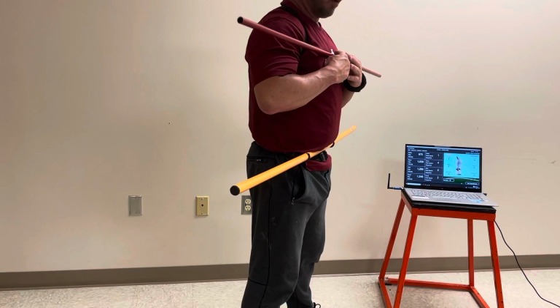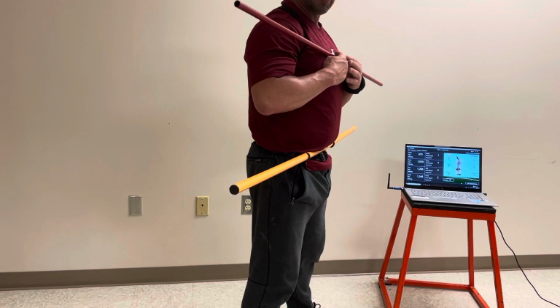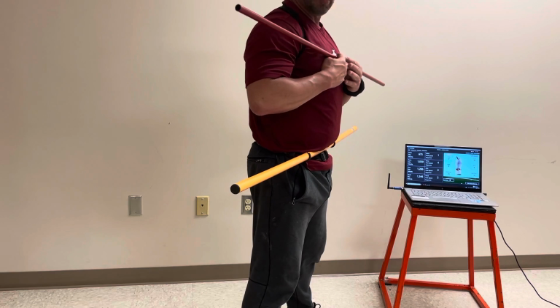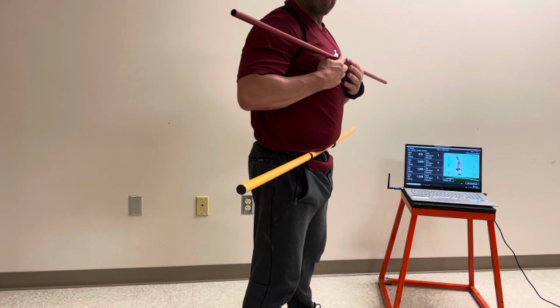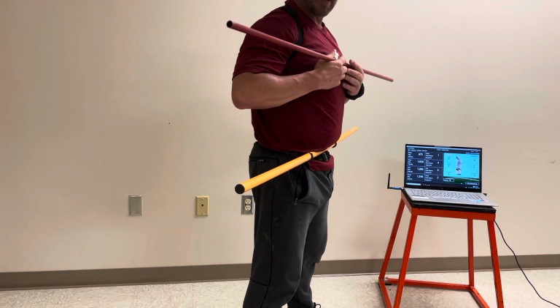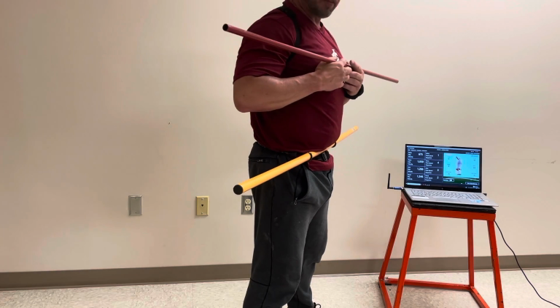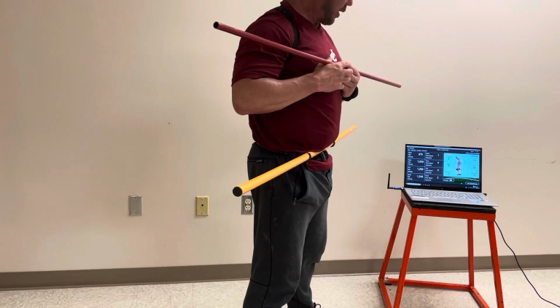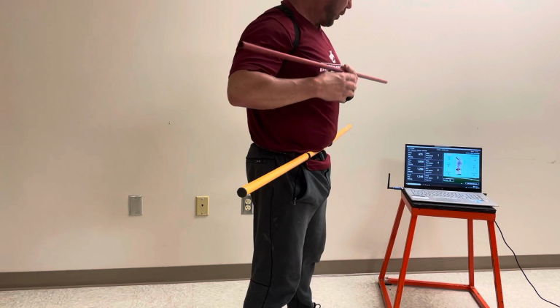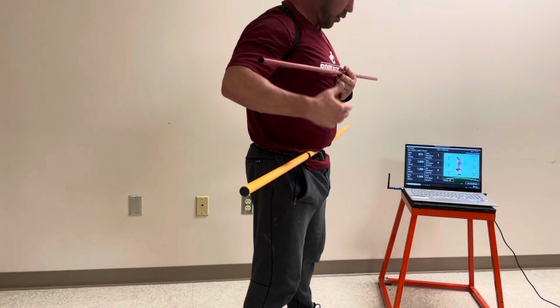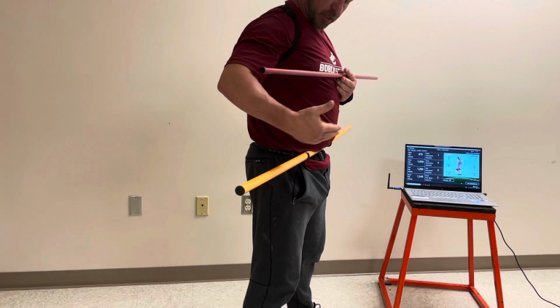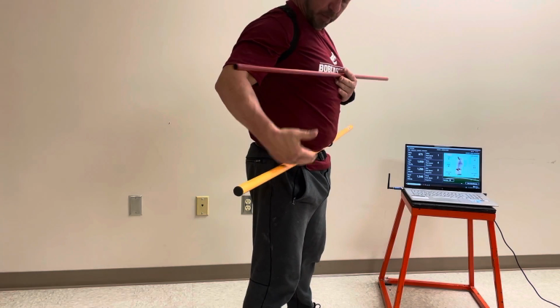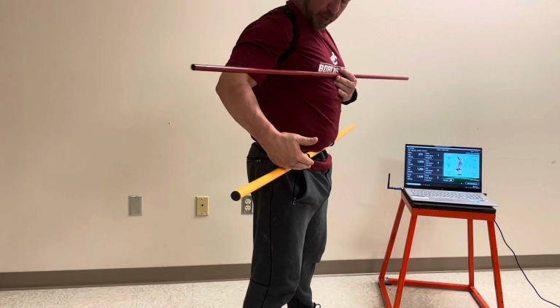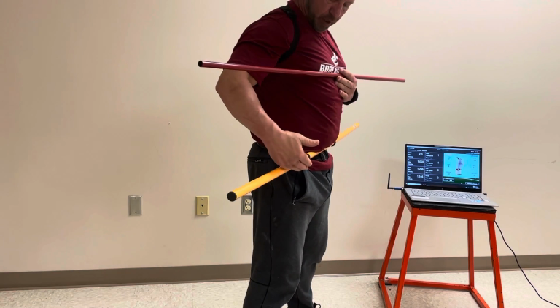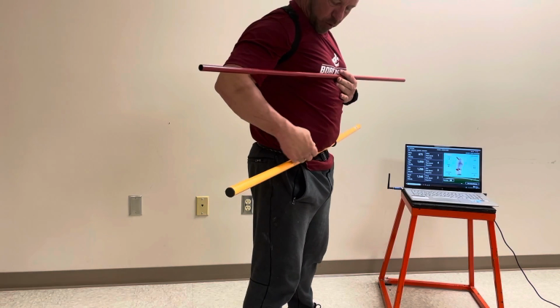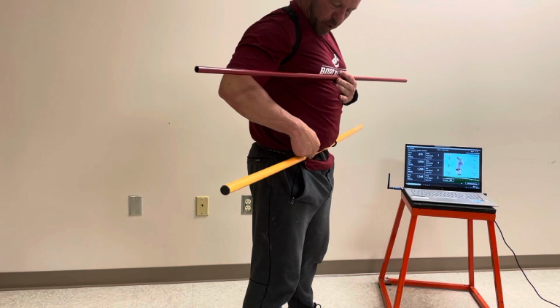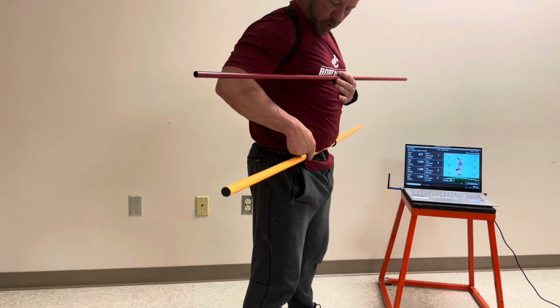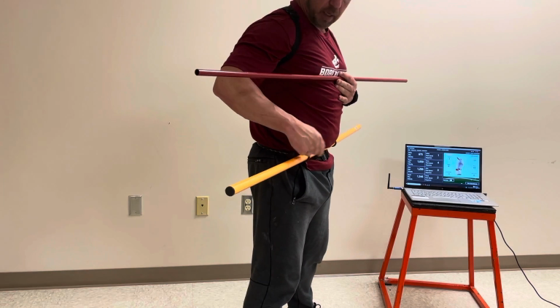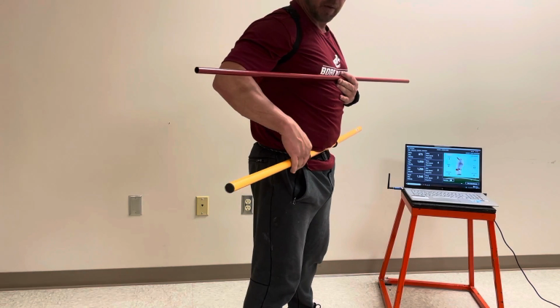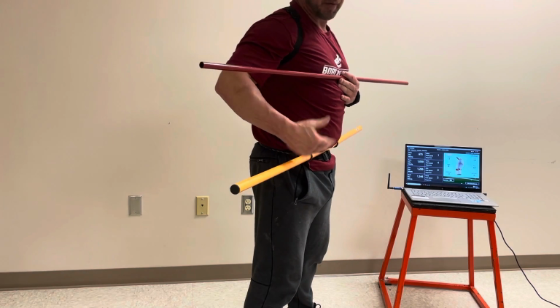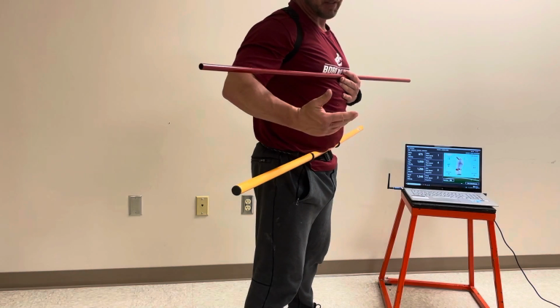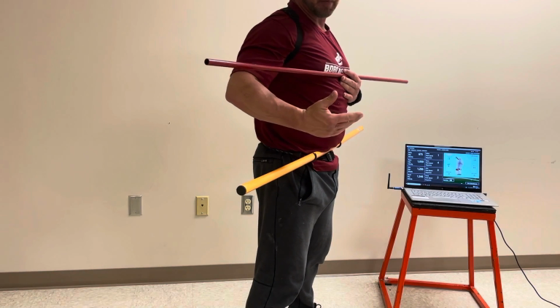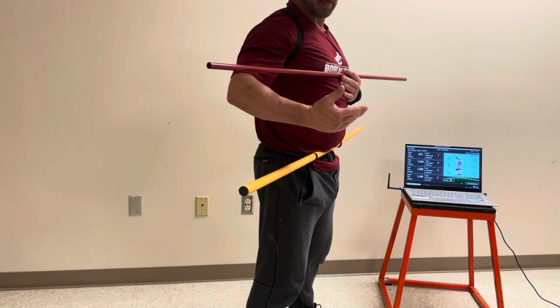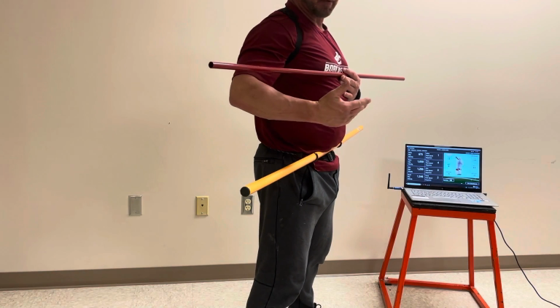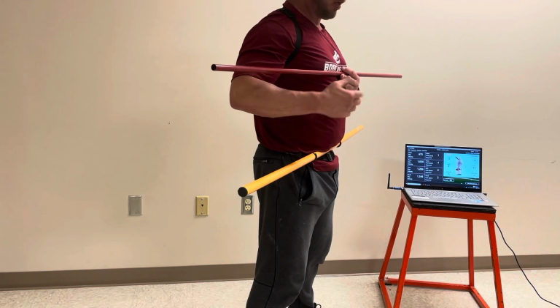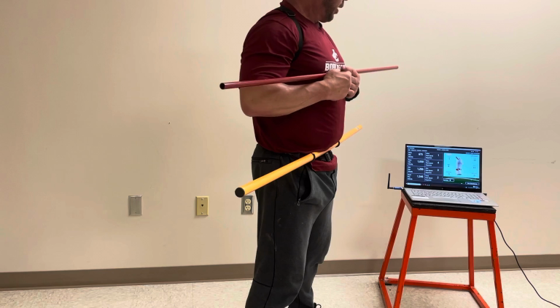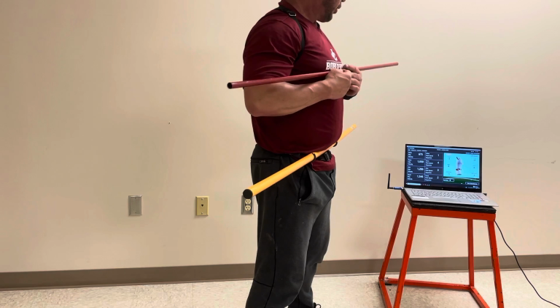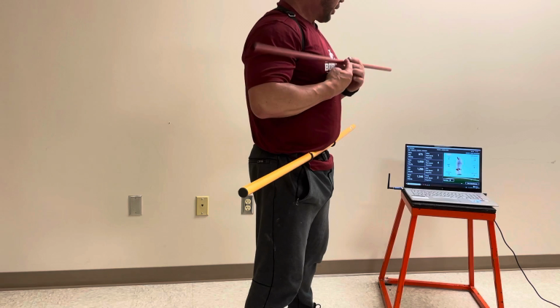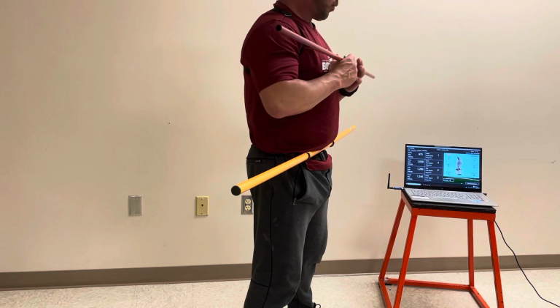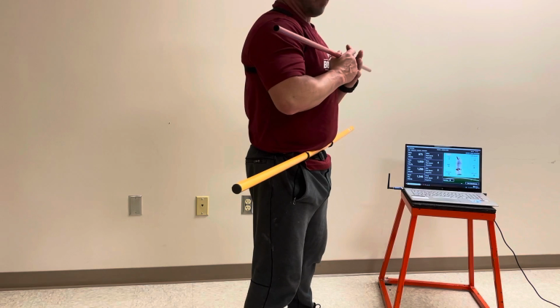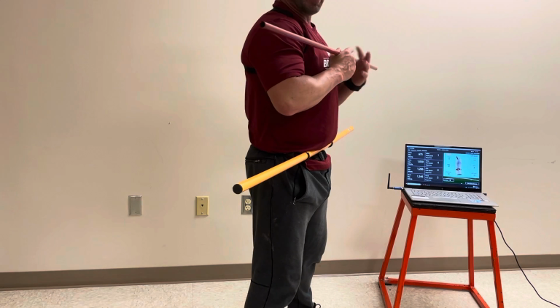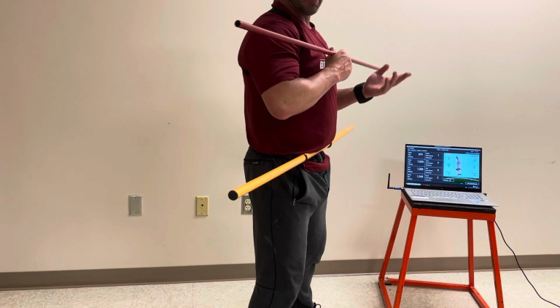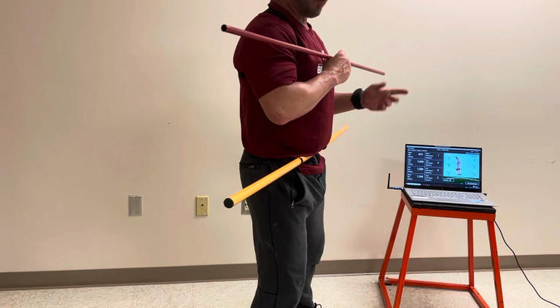So what I have set up here is just a bungee cord with a PVC pipe. You say, what's the point?